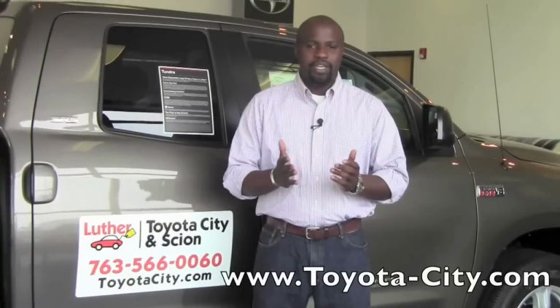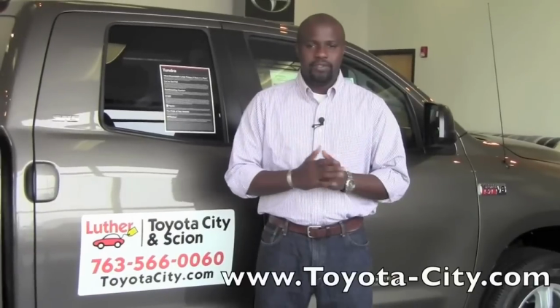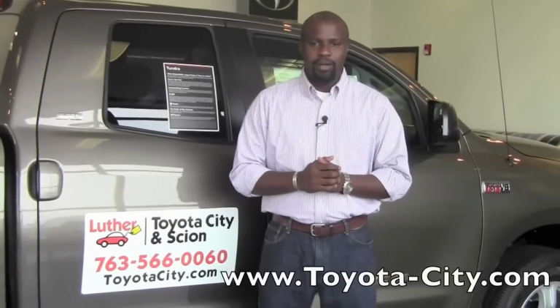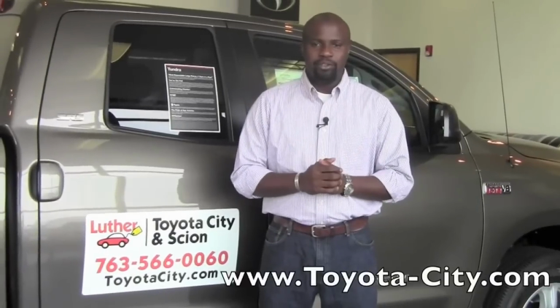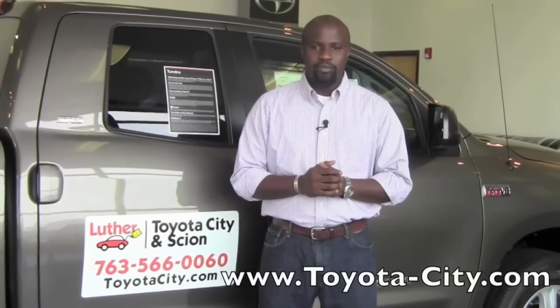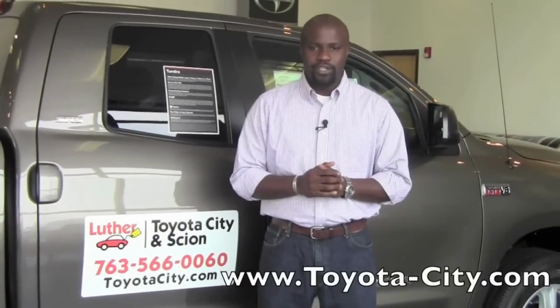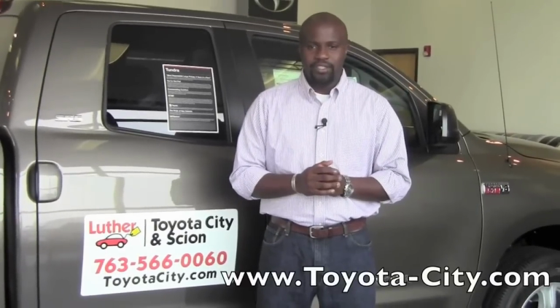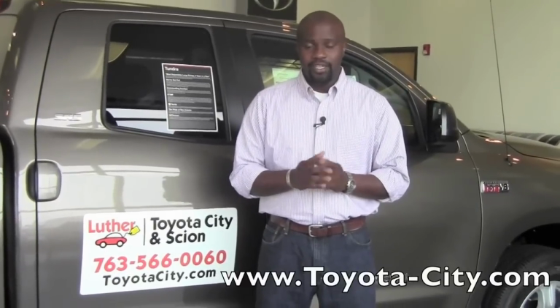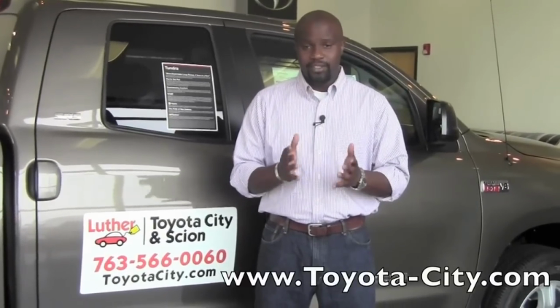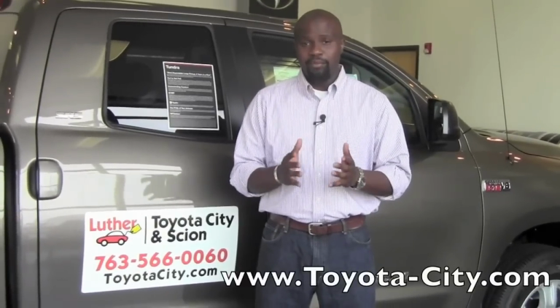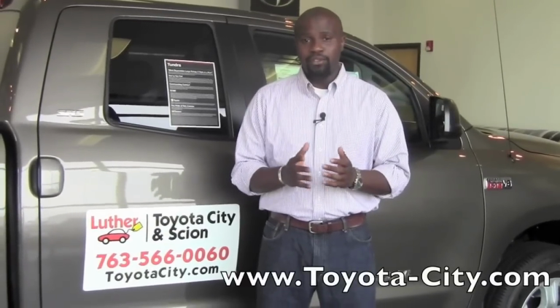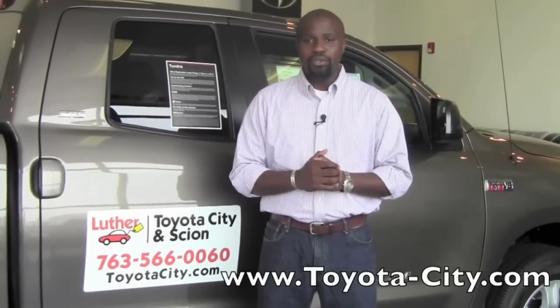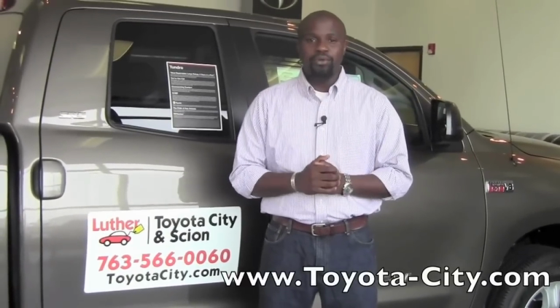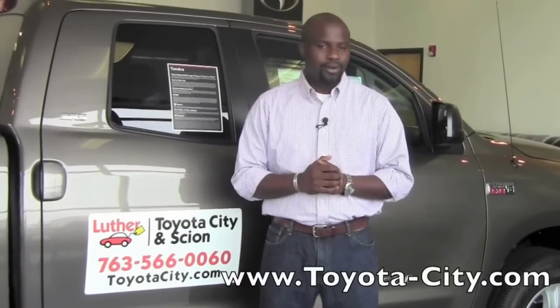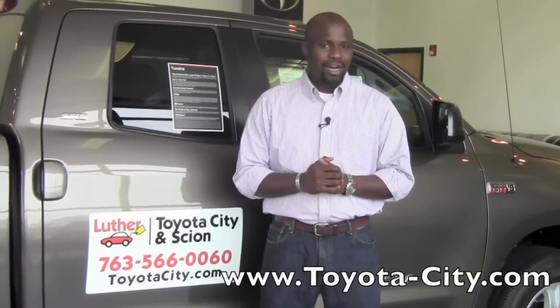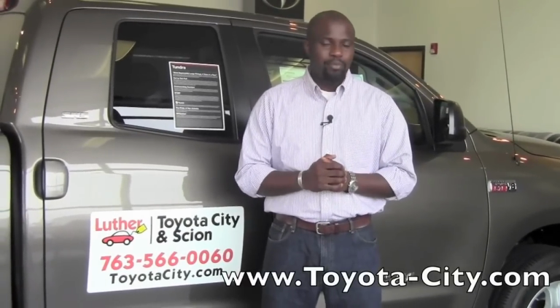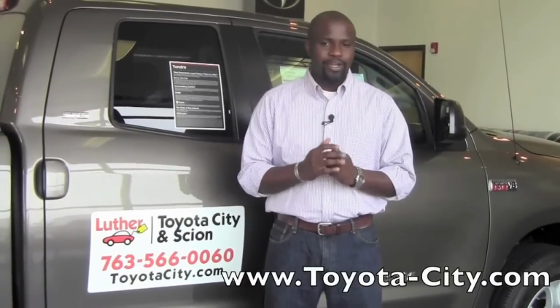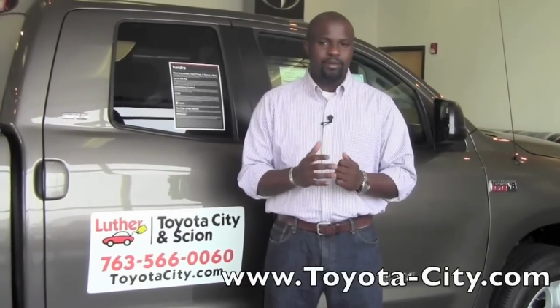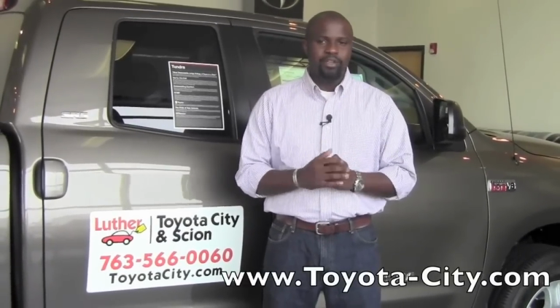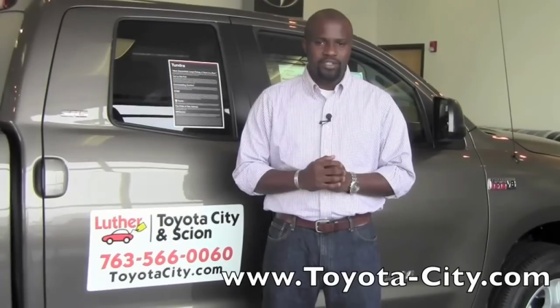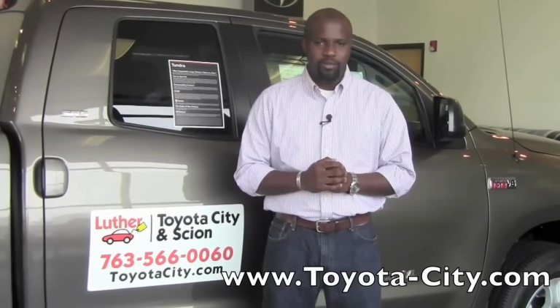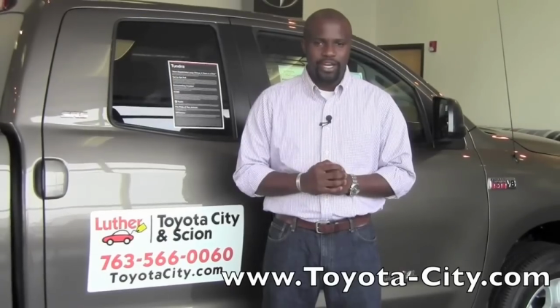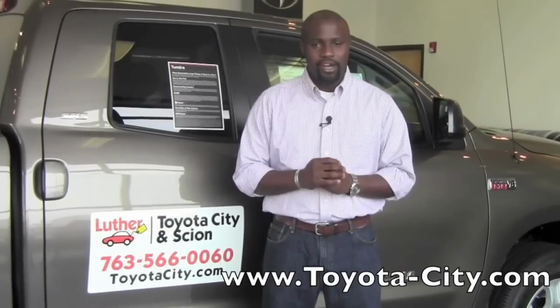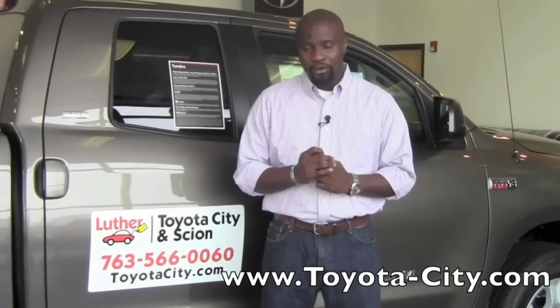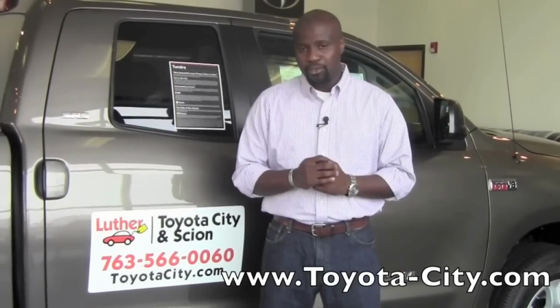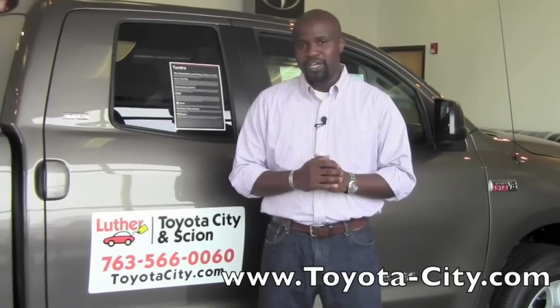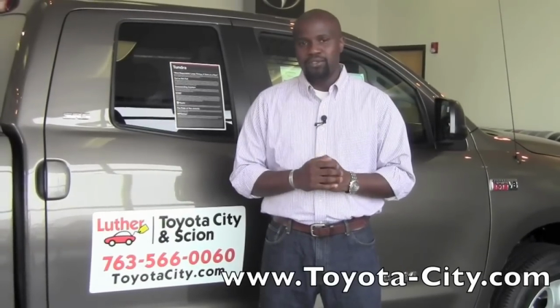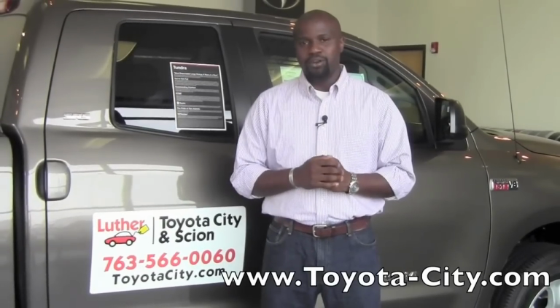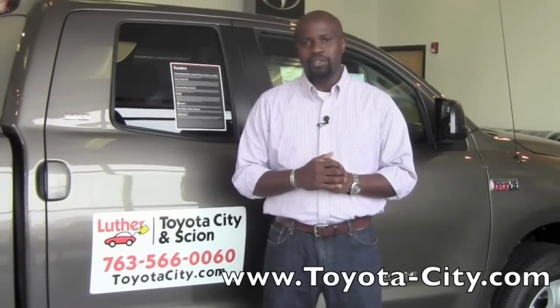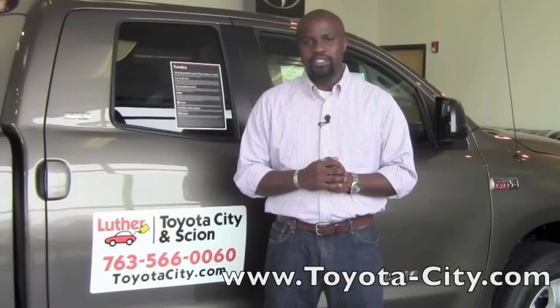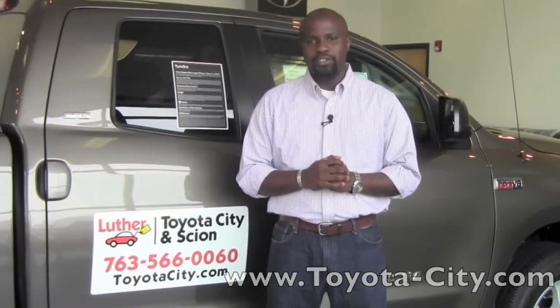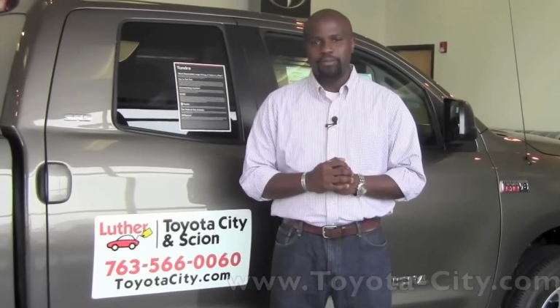Hey, this is Badu from Toyota City and today I'm going to show you how to operate the emergency brake on a 2012 Toyota Tundra.